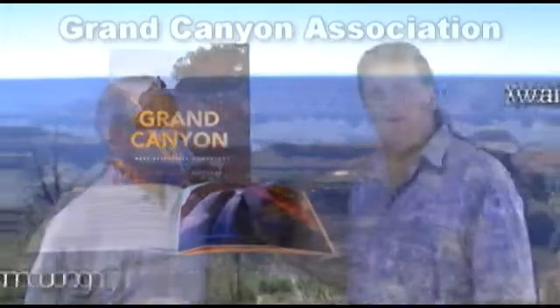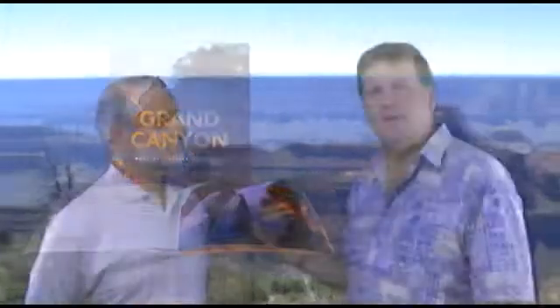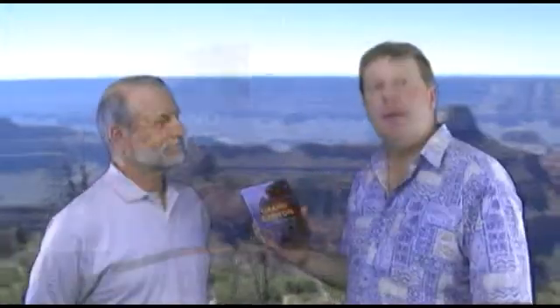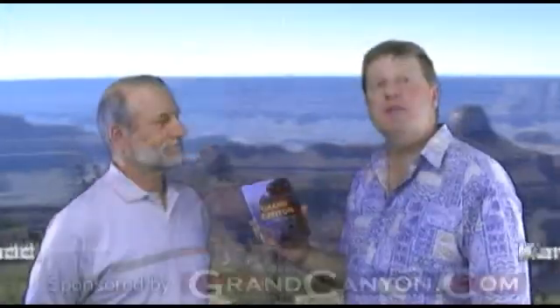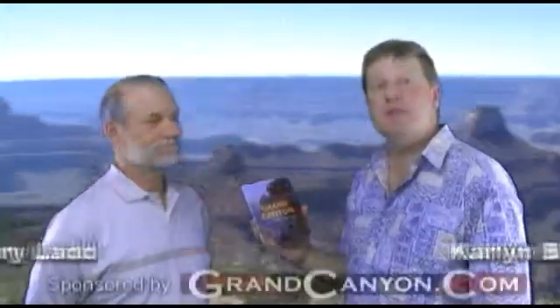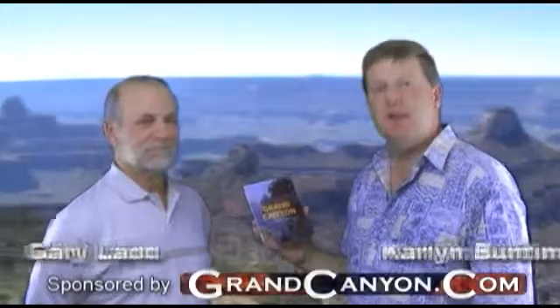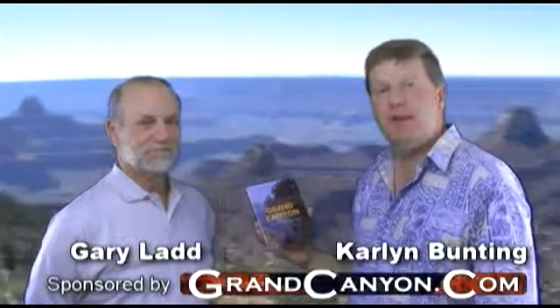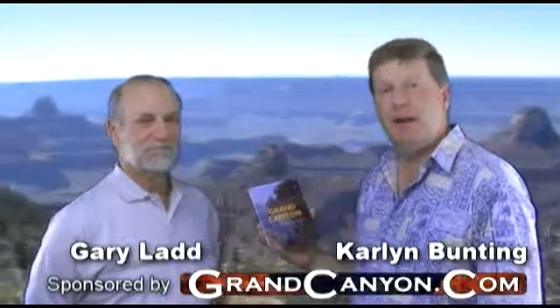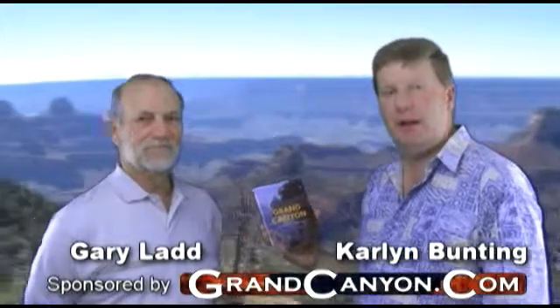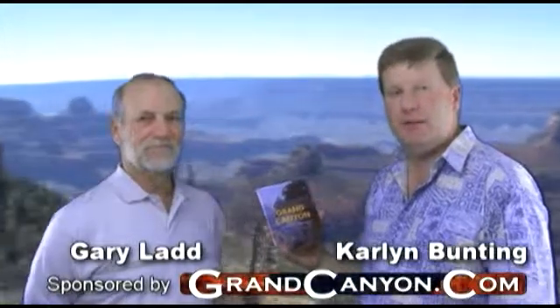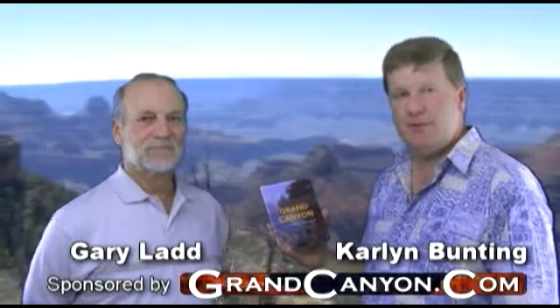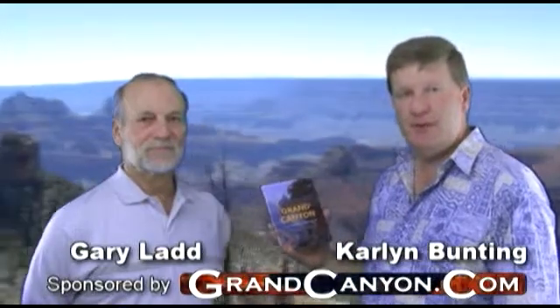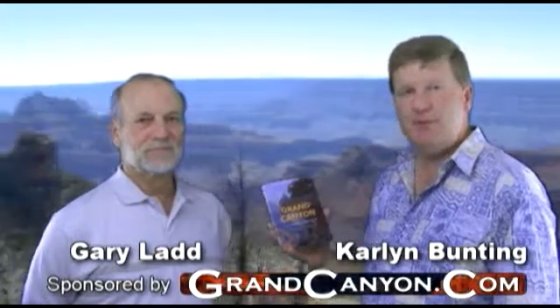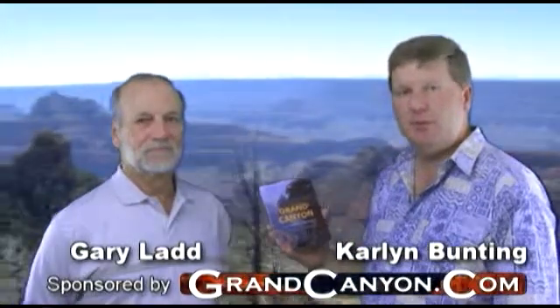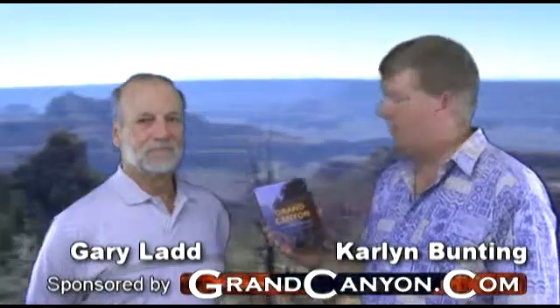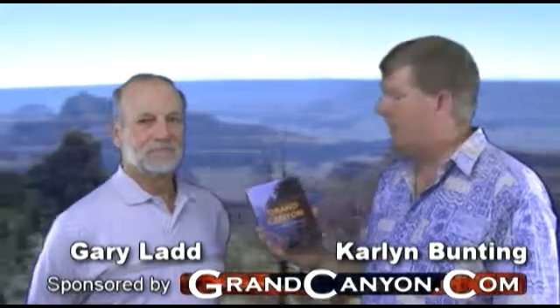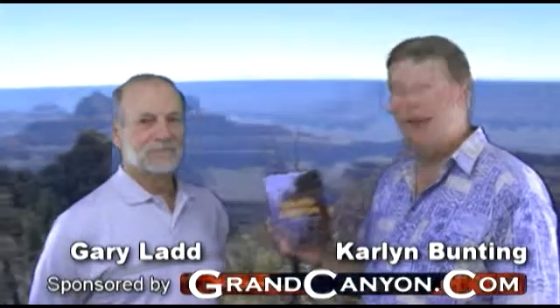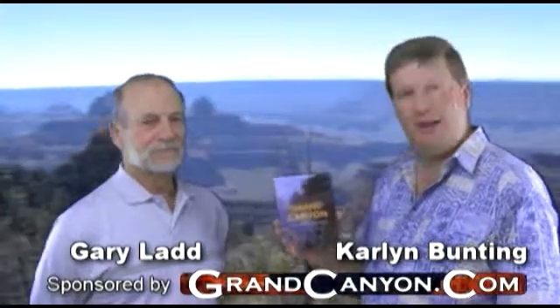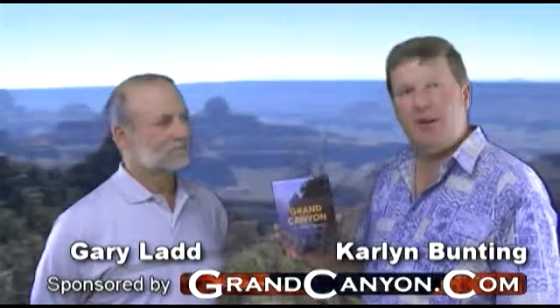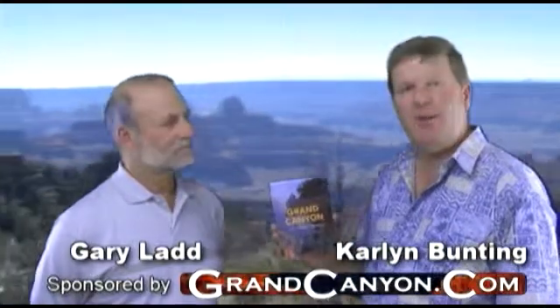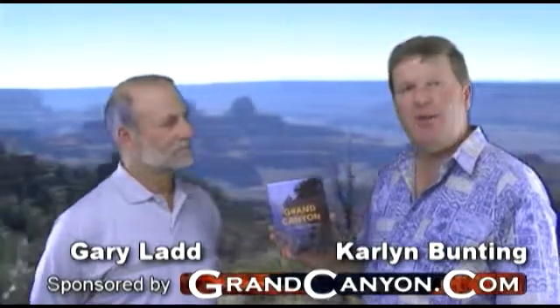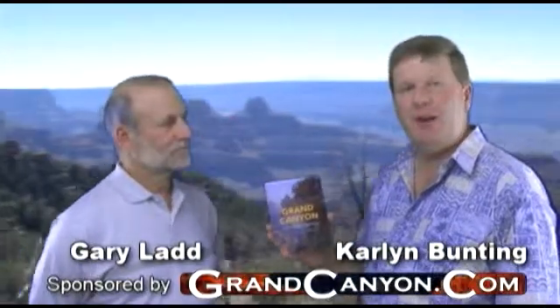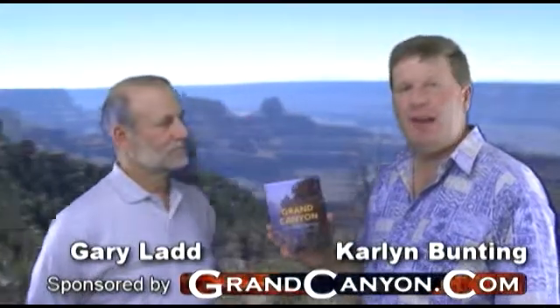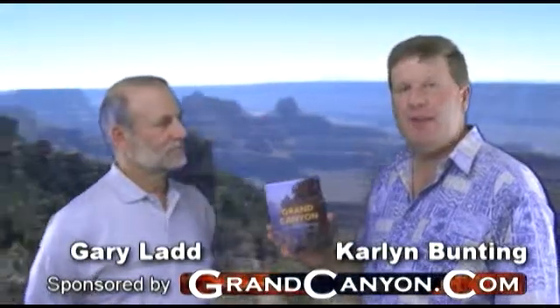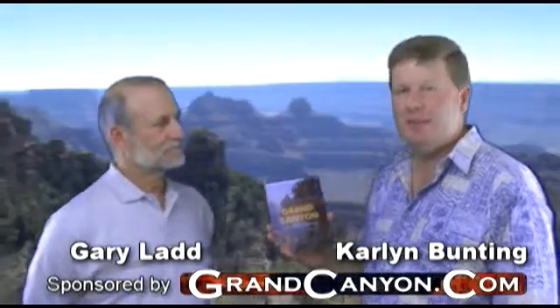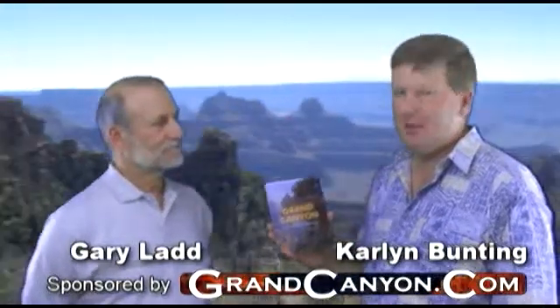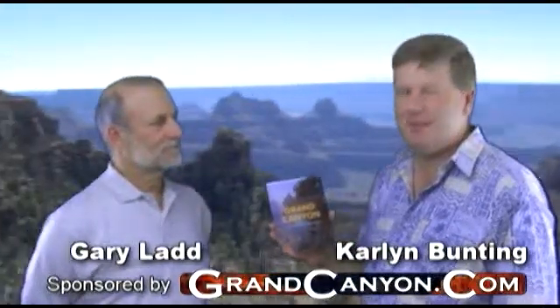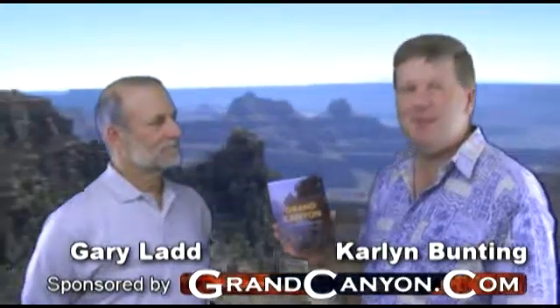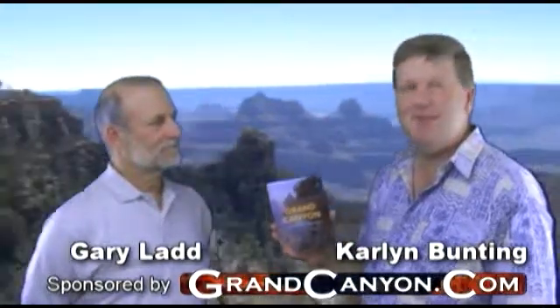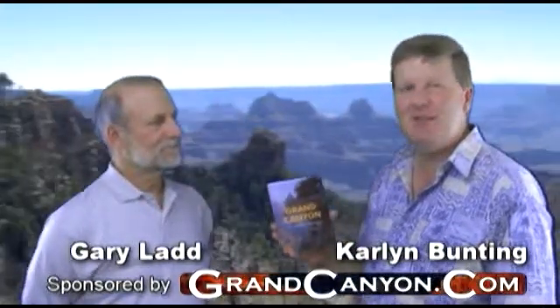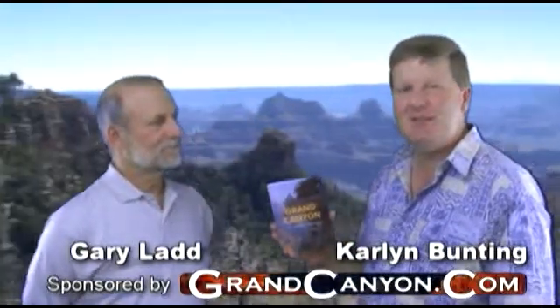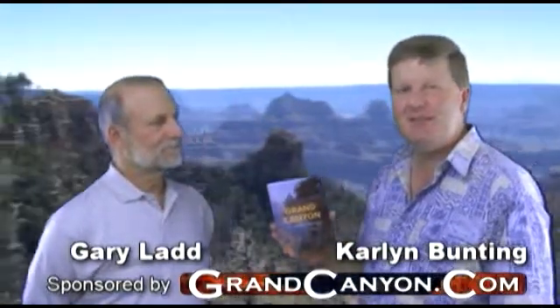Great! Make sure you stop by the Grand Canyon Association bookstores and get a copy of Grand Canyon: the Bare Essentials of Geology.